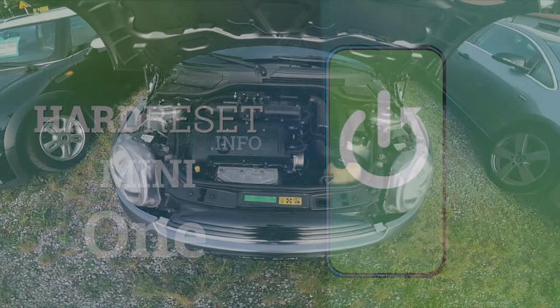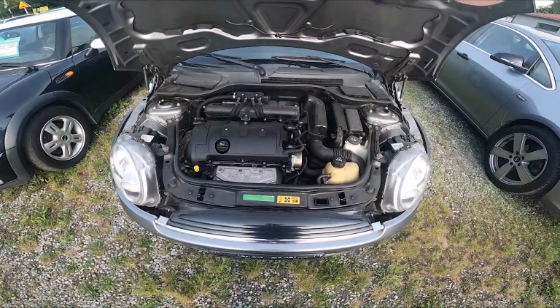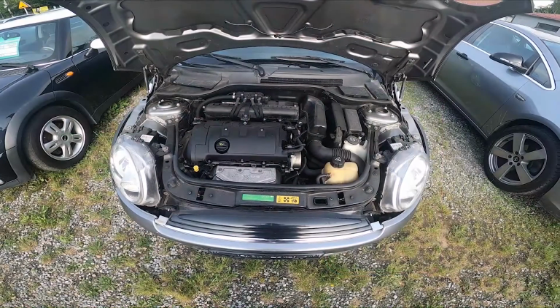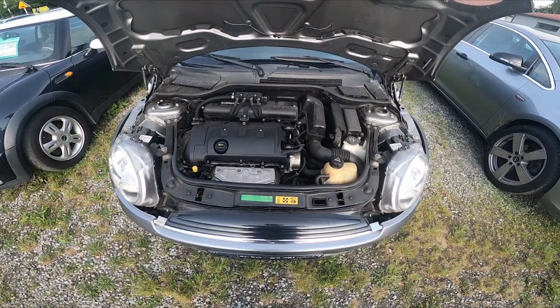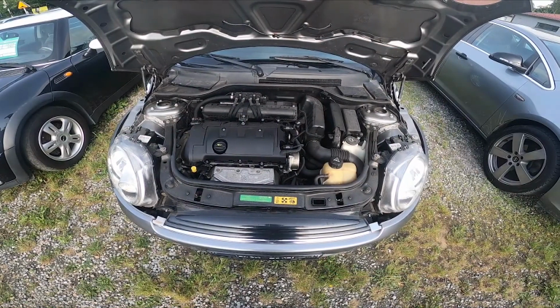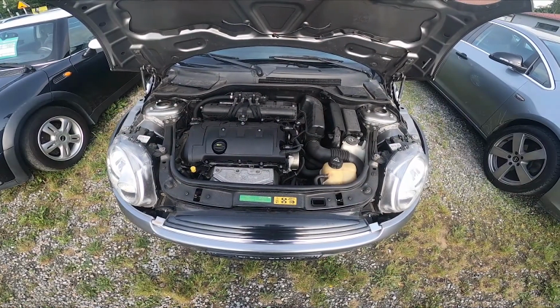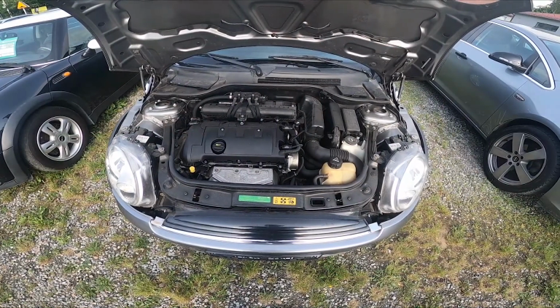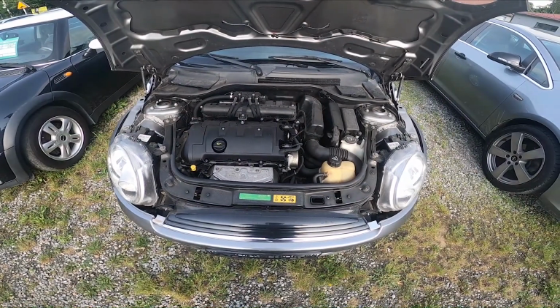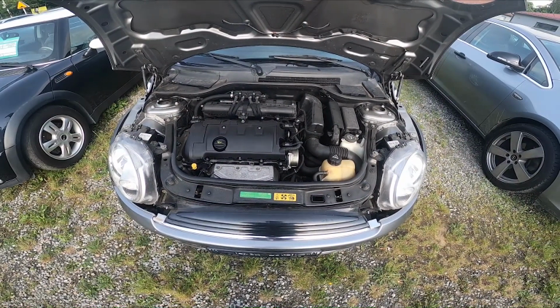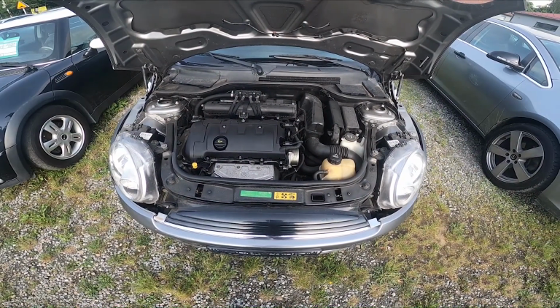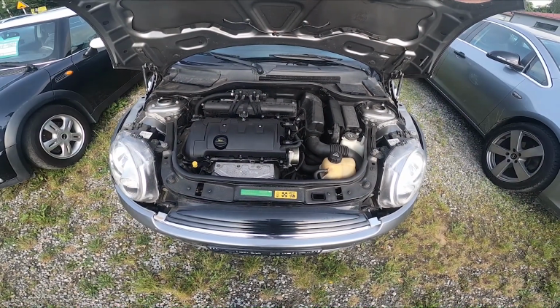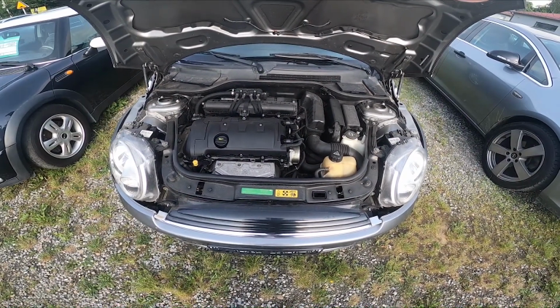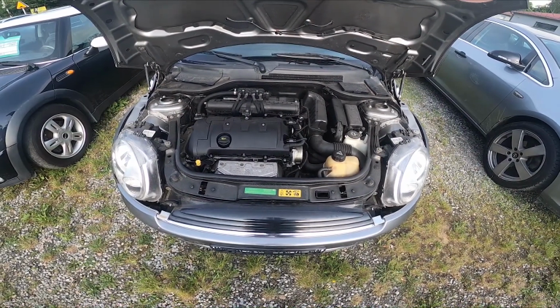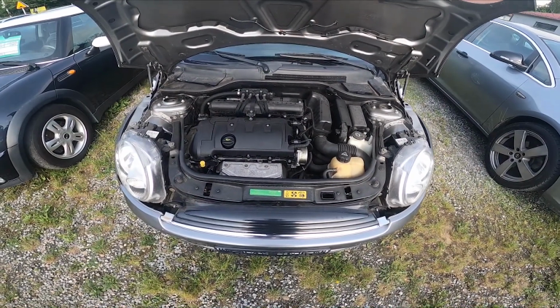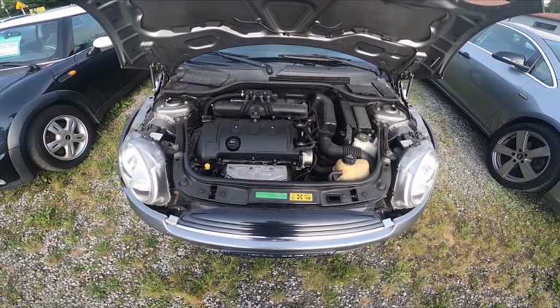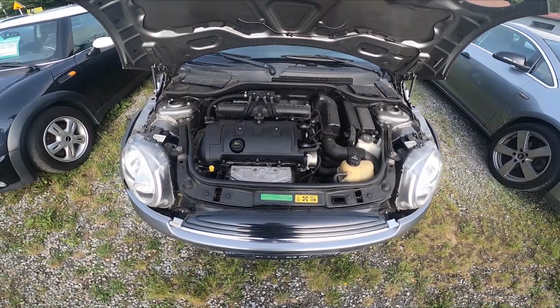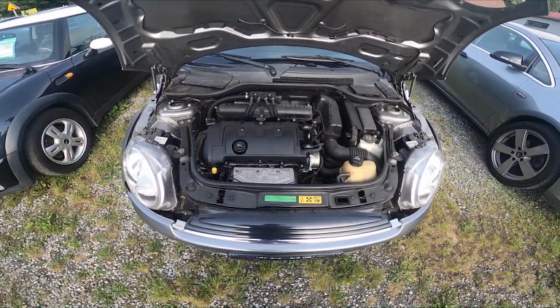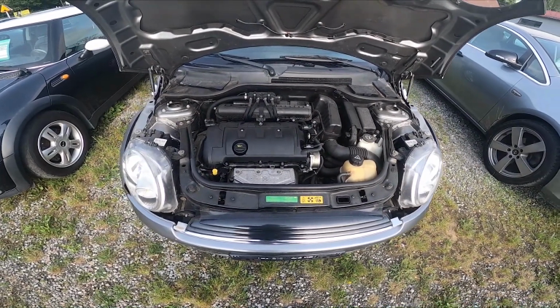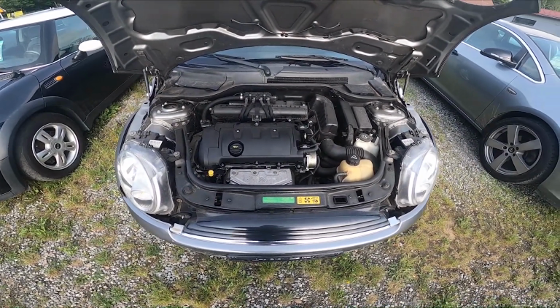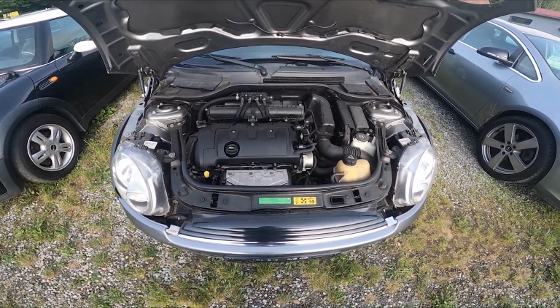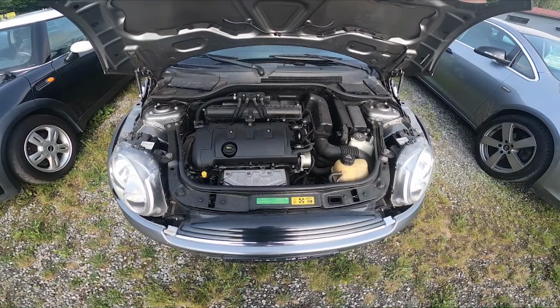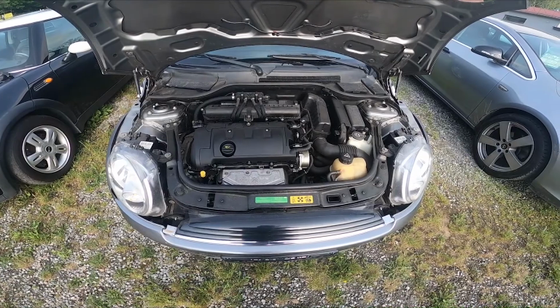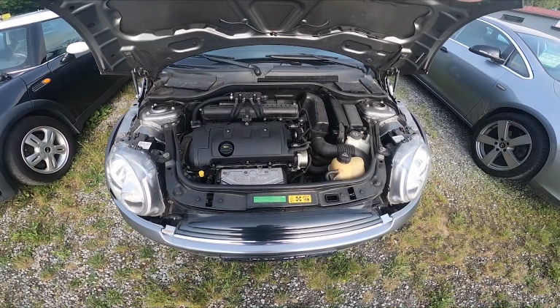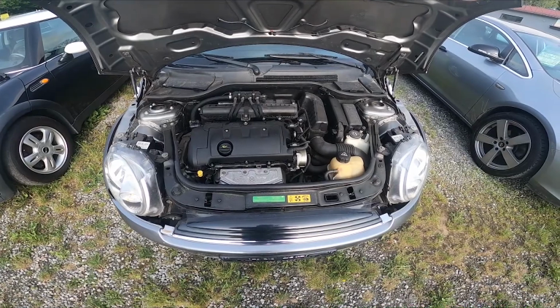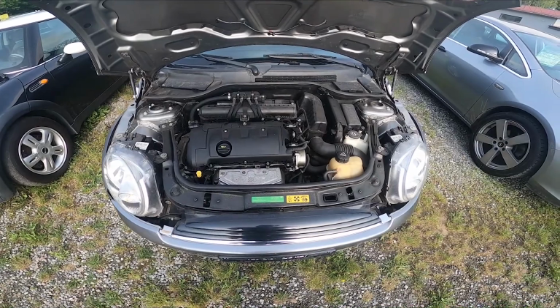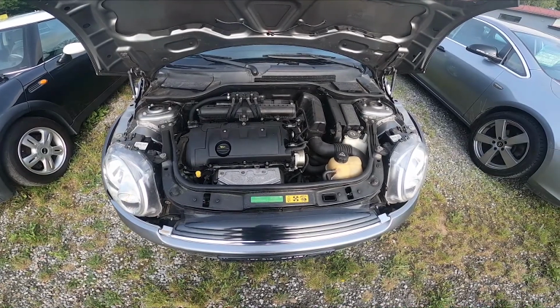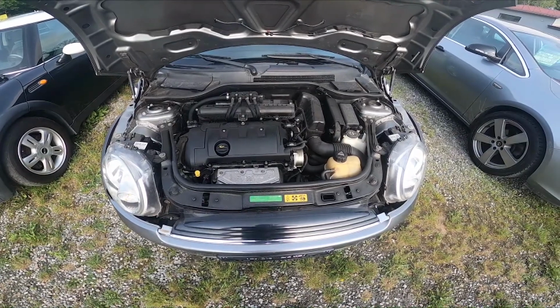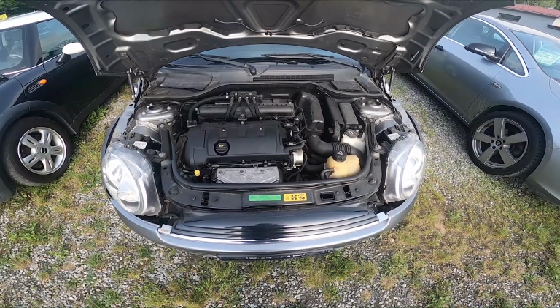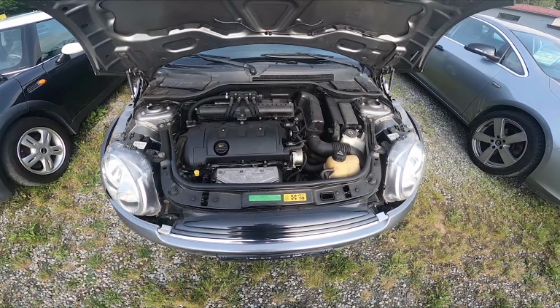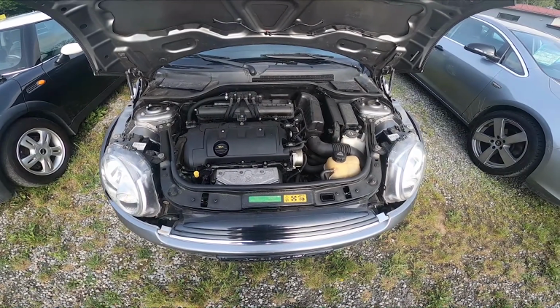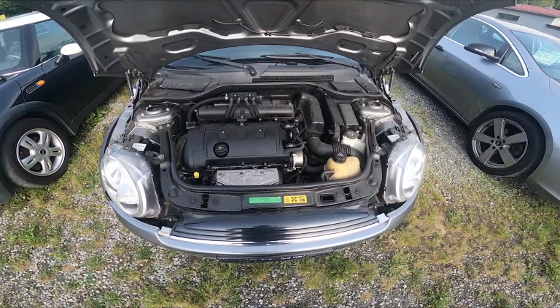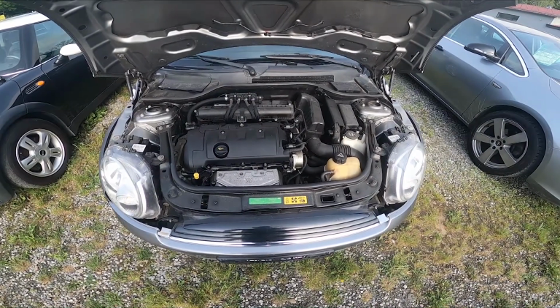Hello, in front of me I've got a Mini Cooper 1. In this video I'll show you how to check the engine oil level.